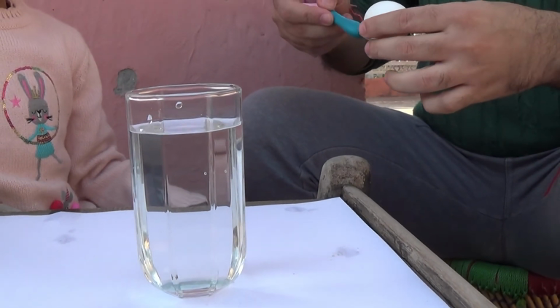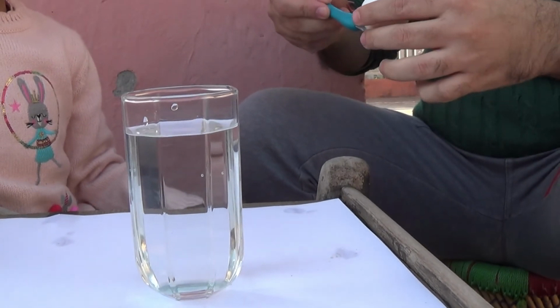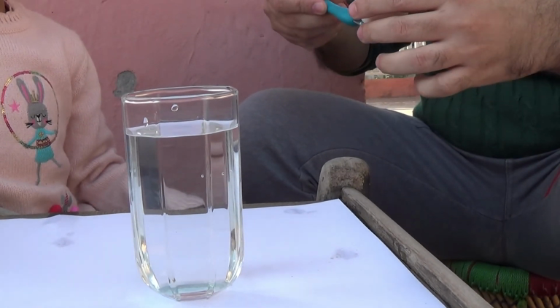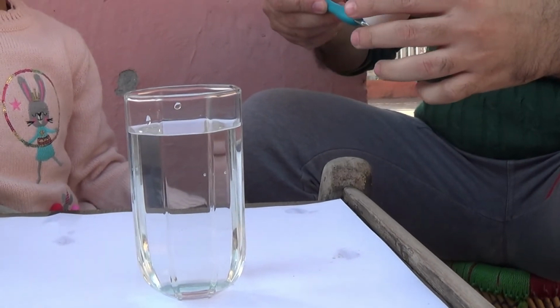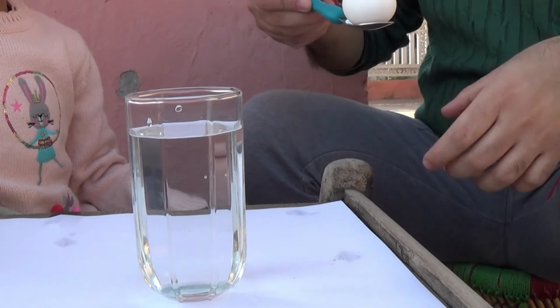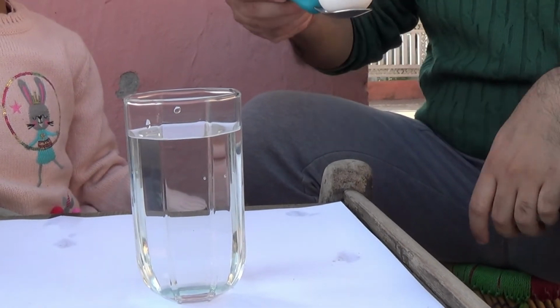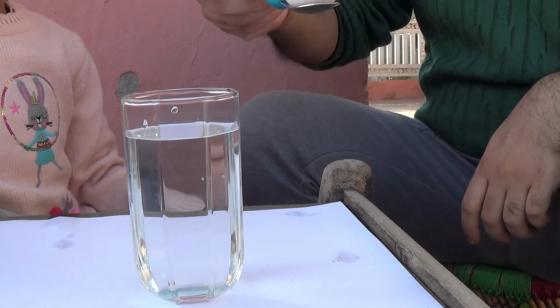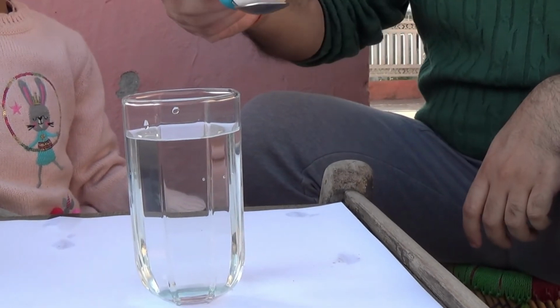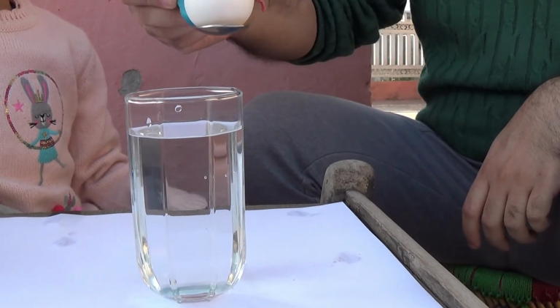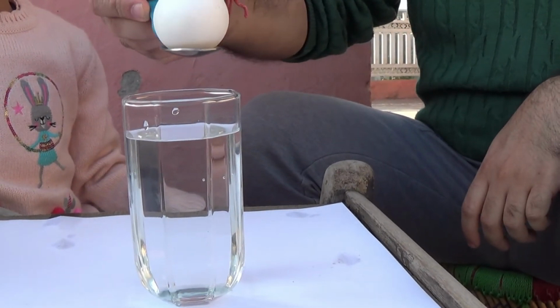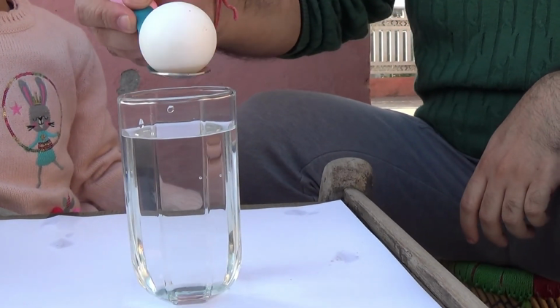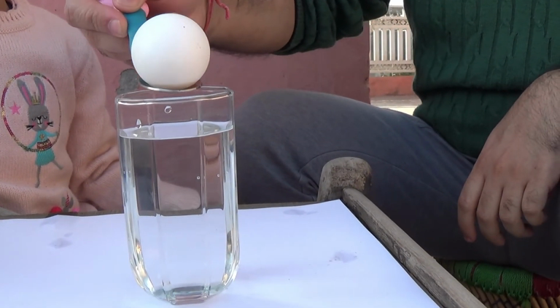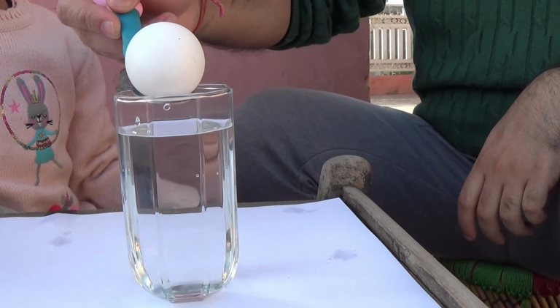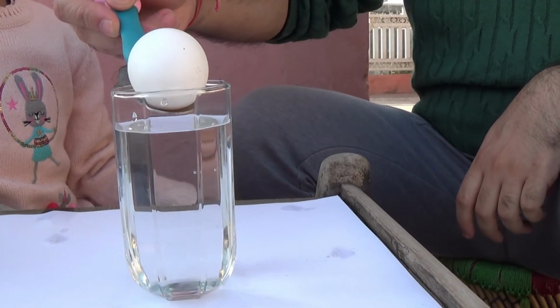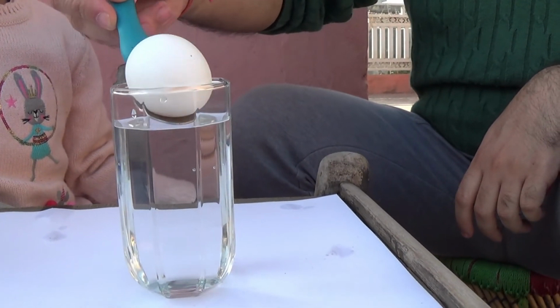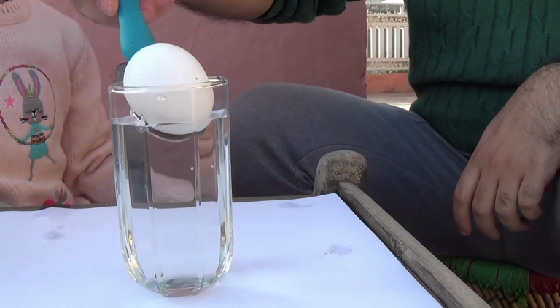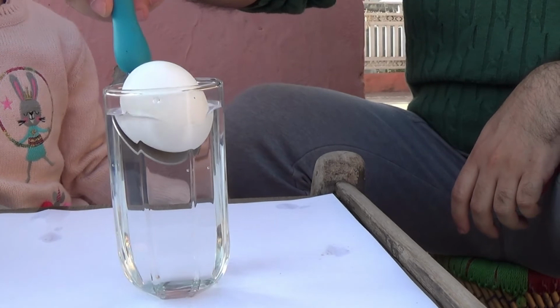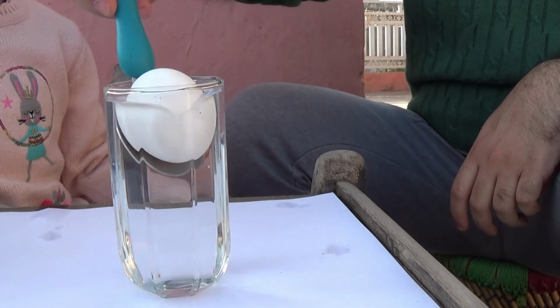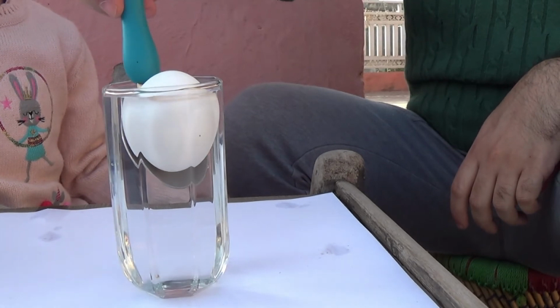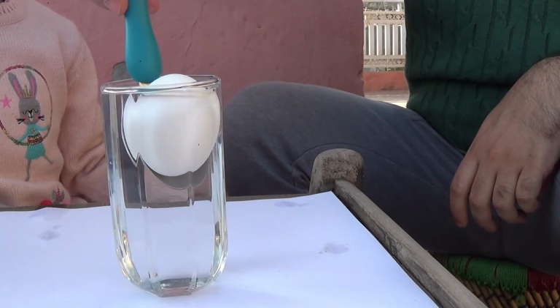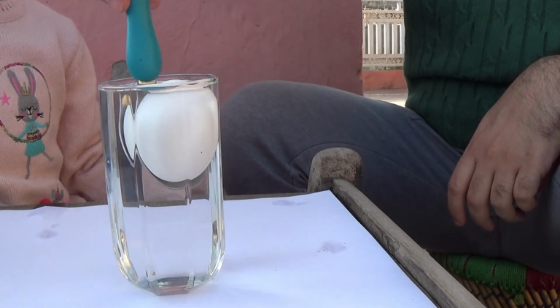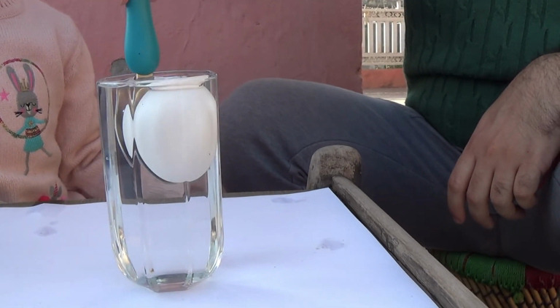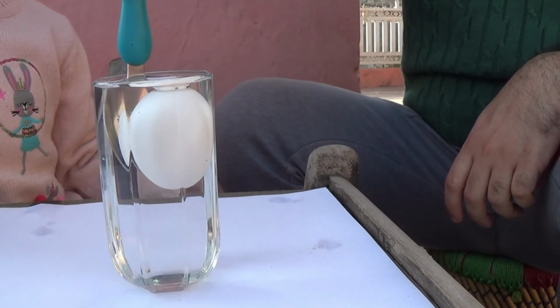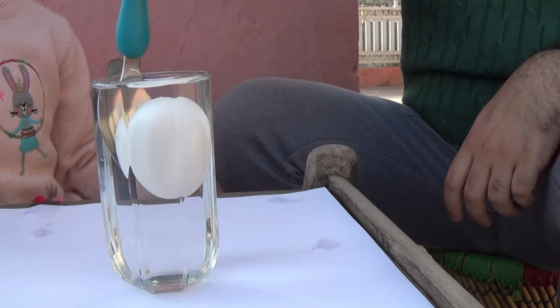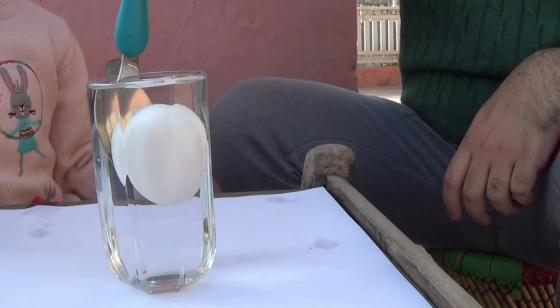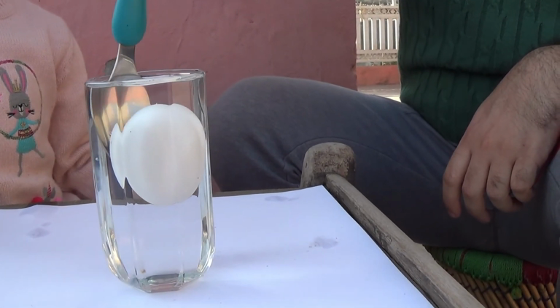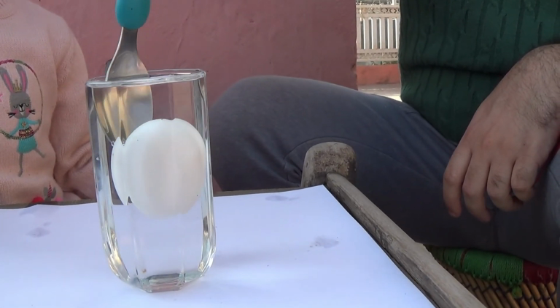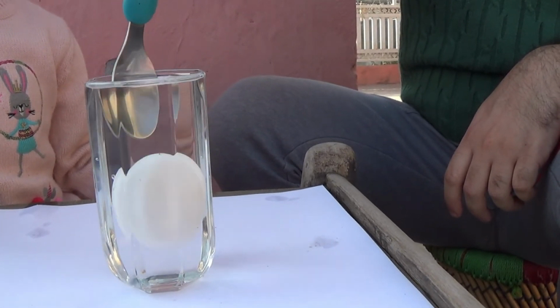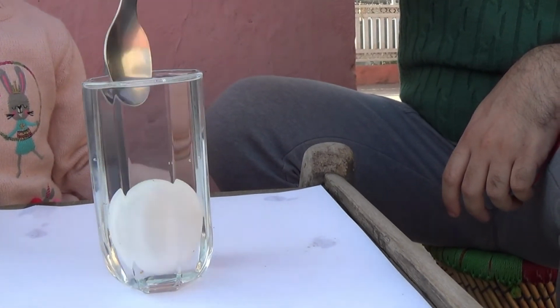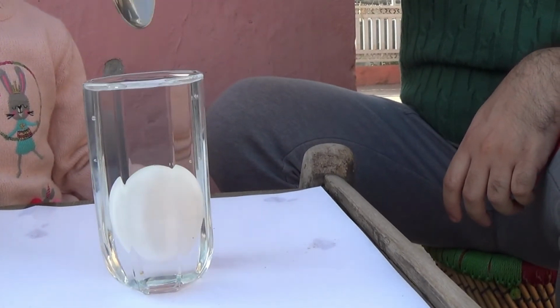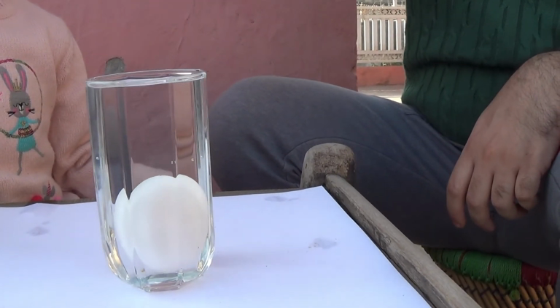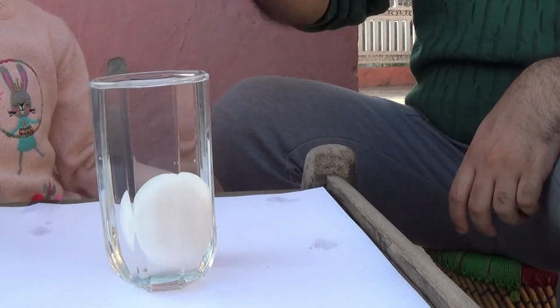Let's just pour it on a spoon and carefully. Yep, it sinks.